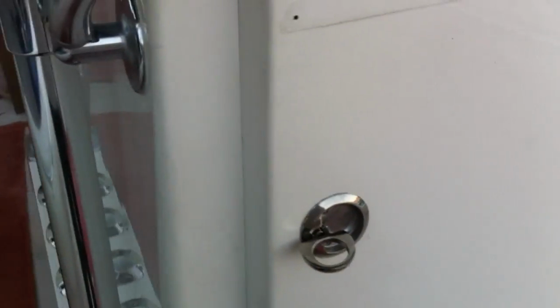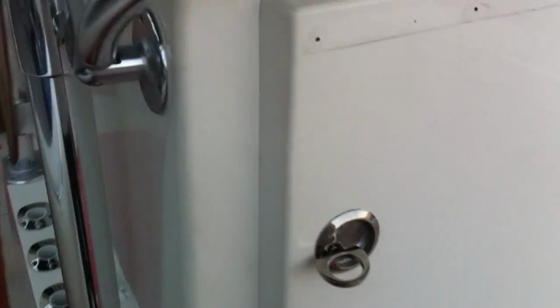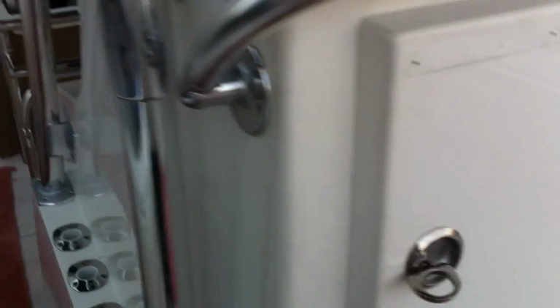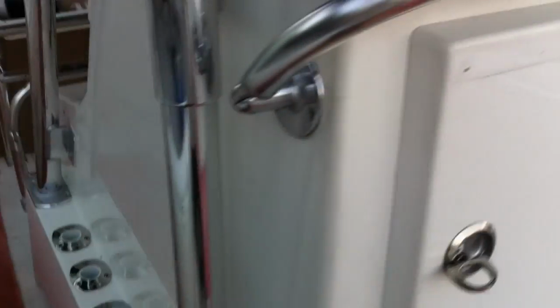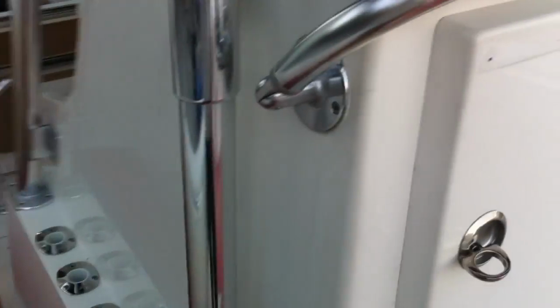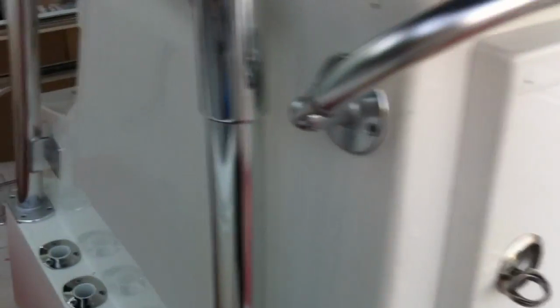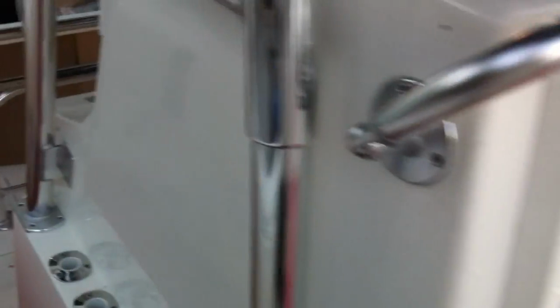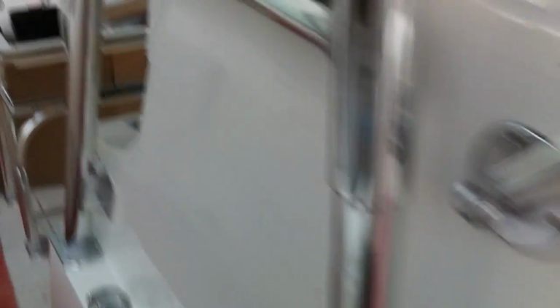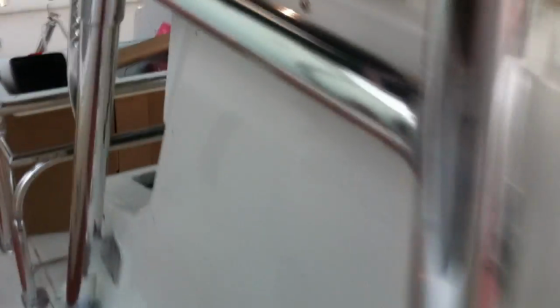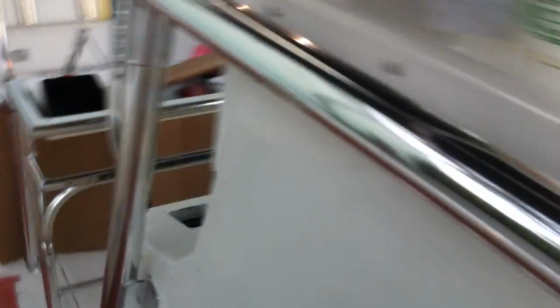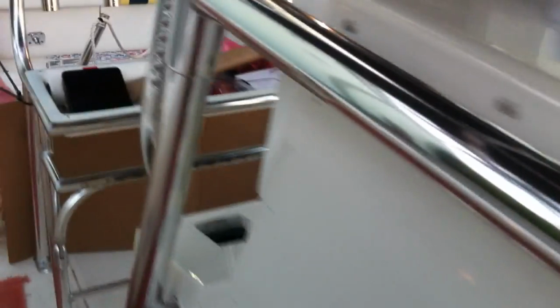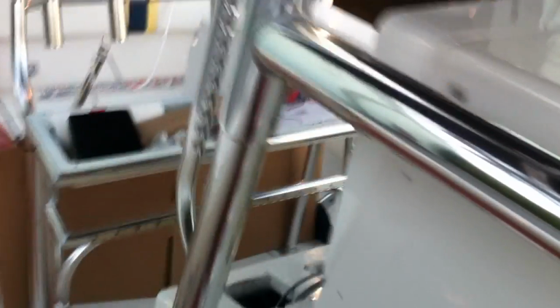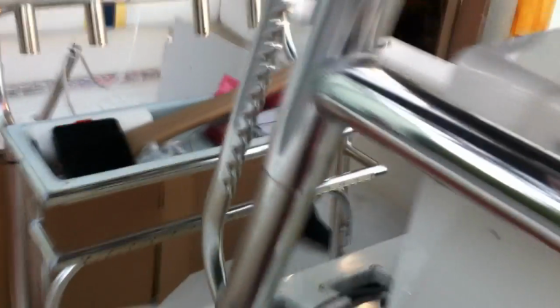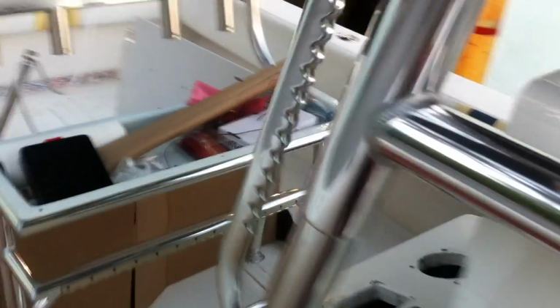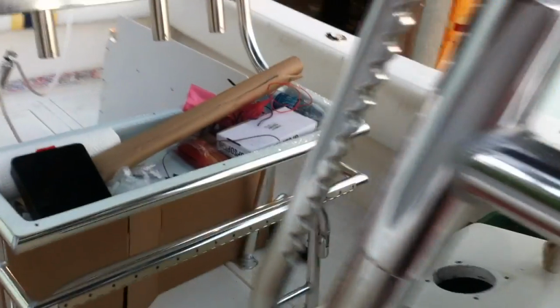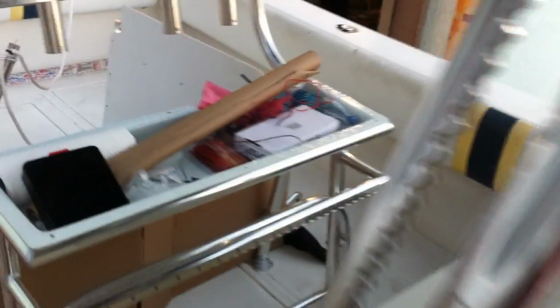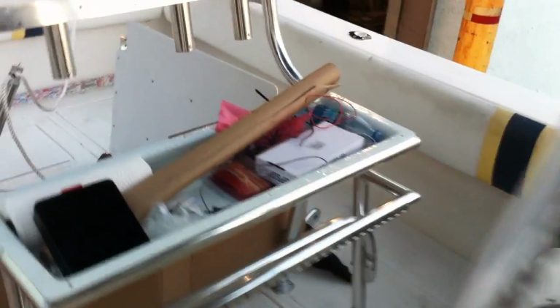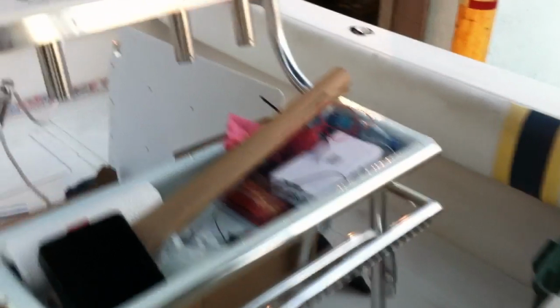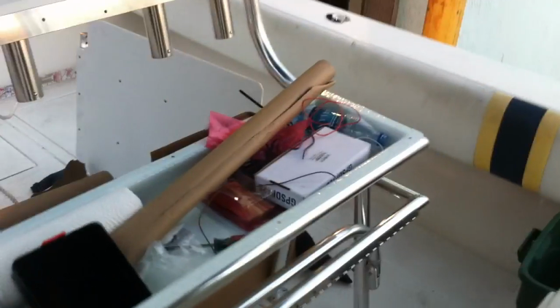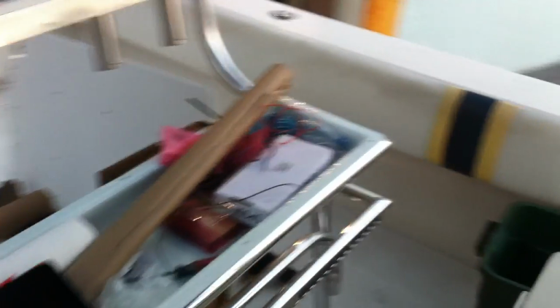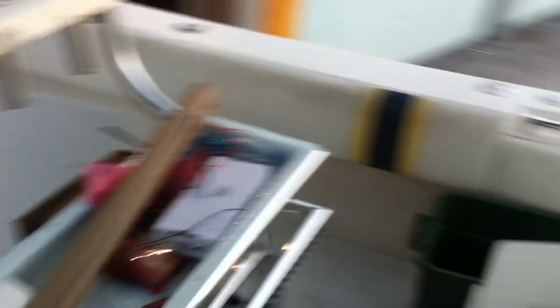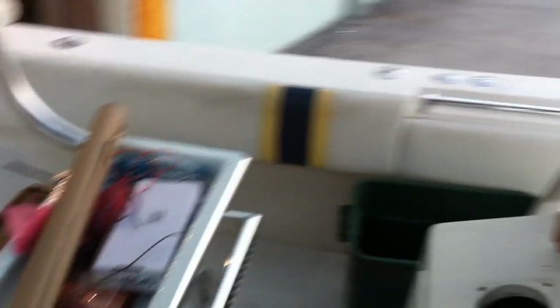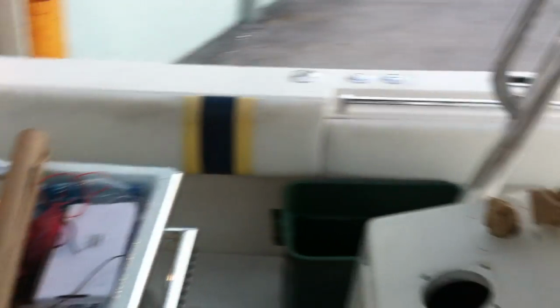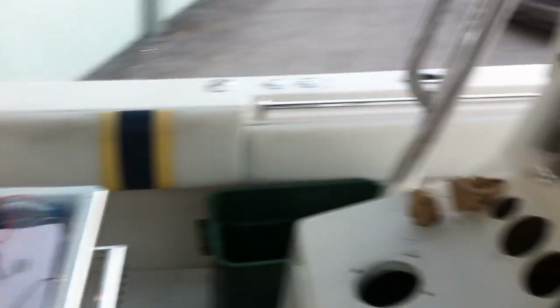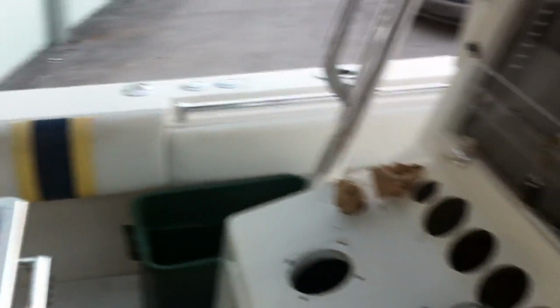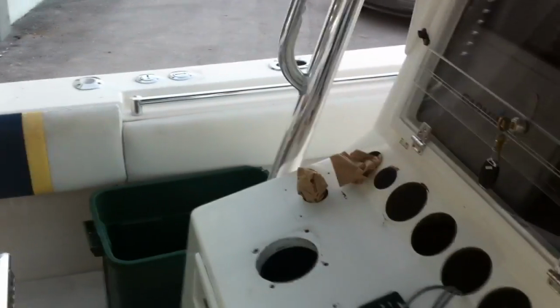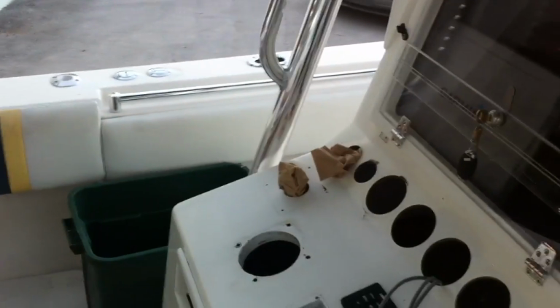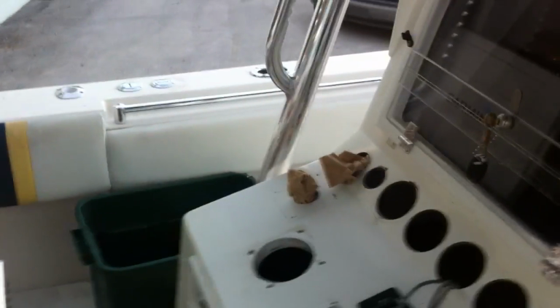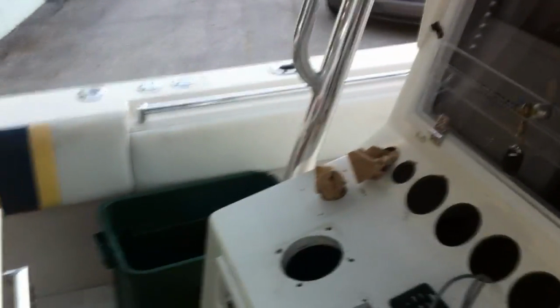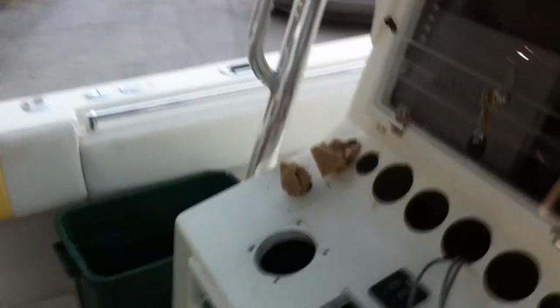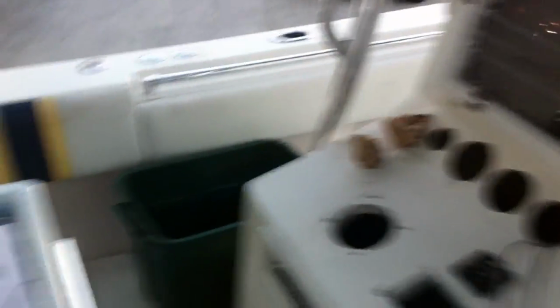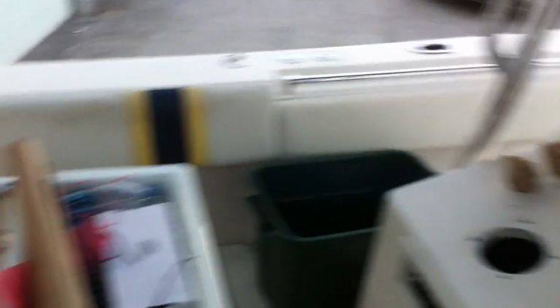Bear with the noise — I'm at the factory where they make the boat, so it's a little noisy here. They've got a compressor running.